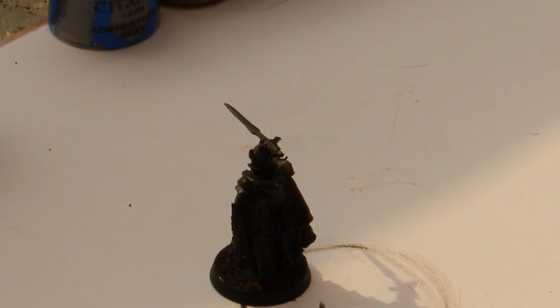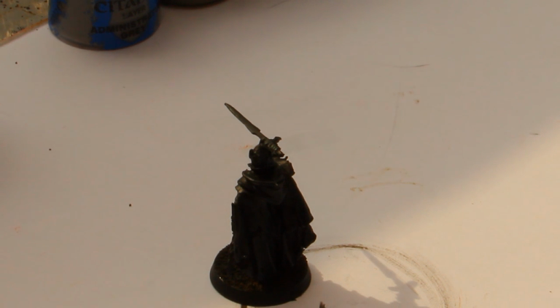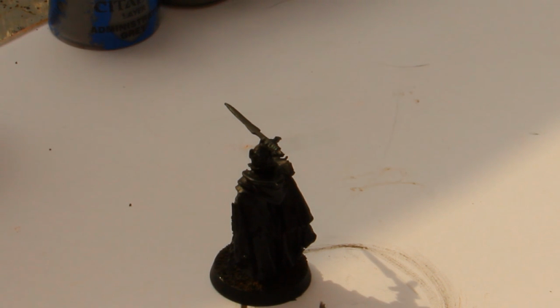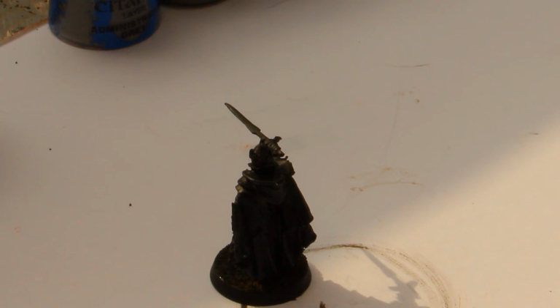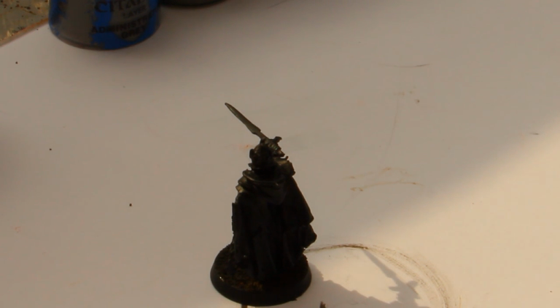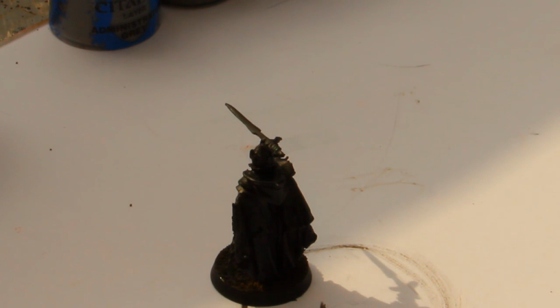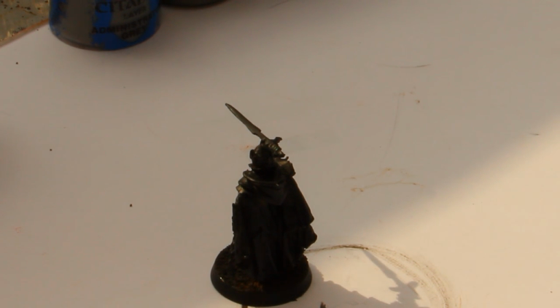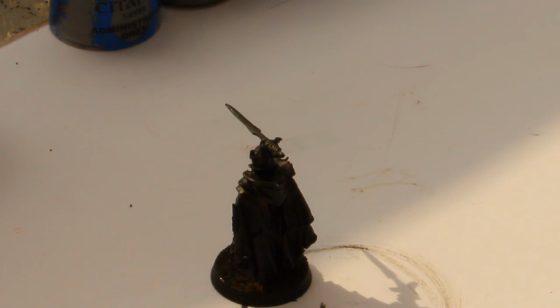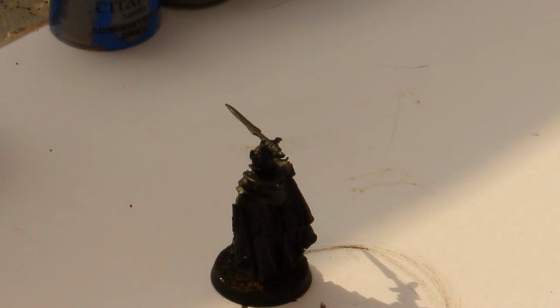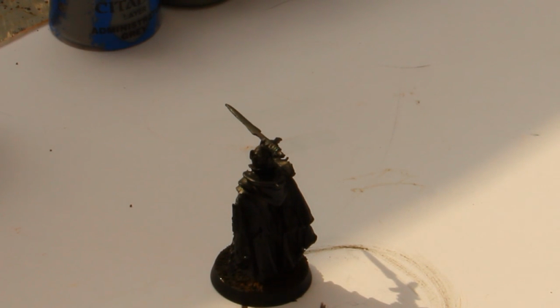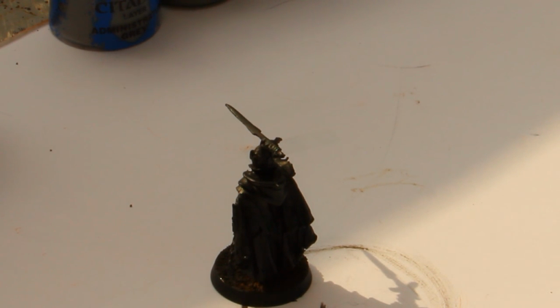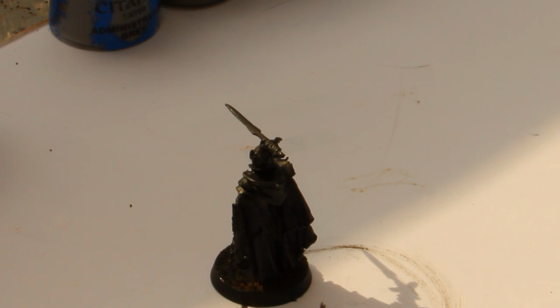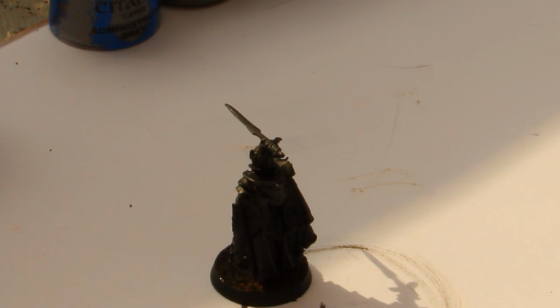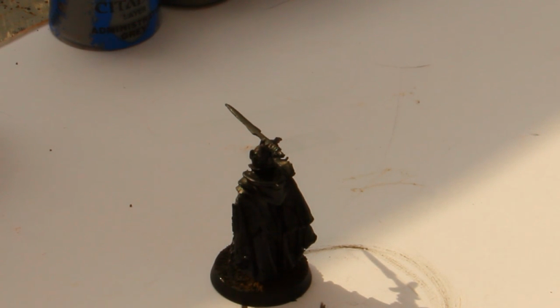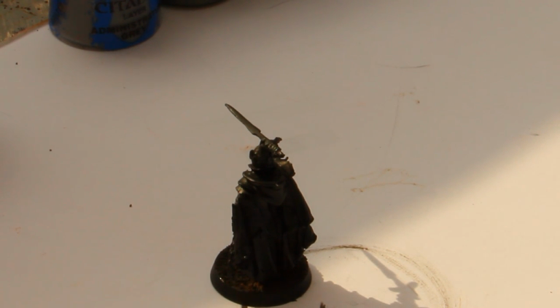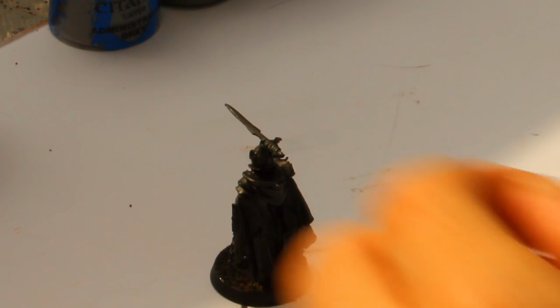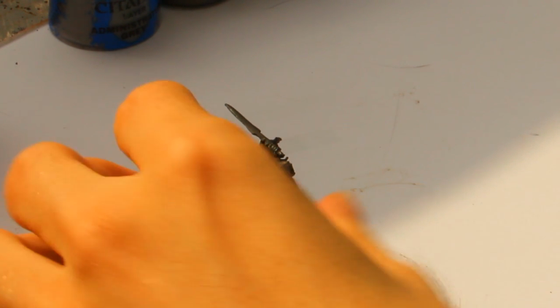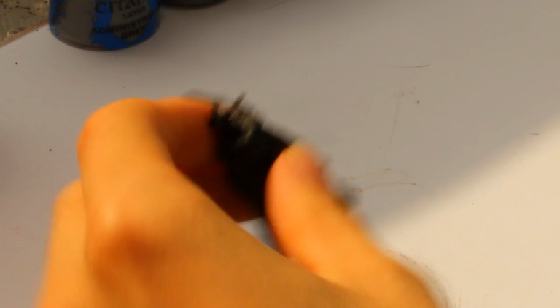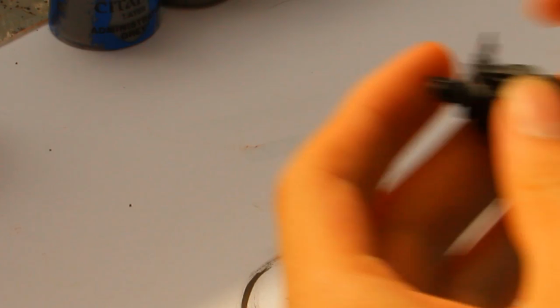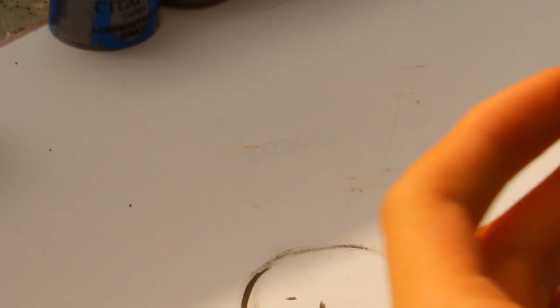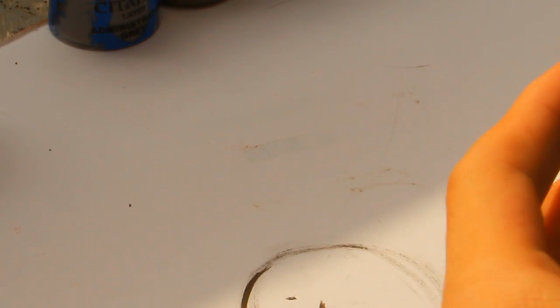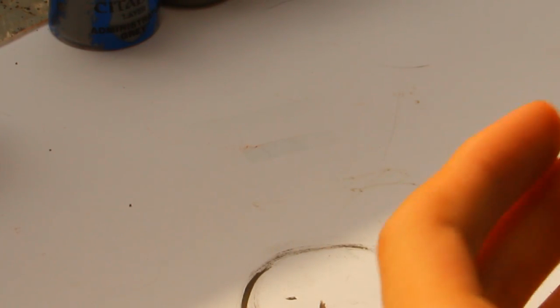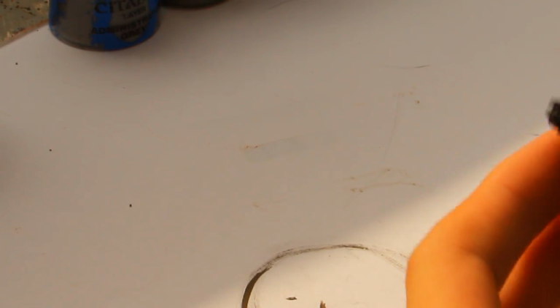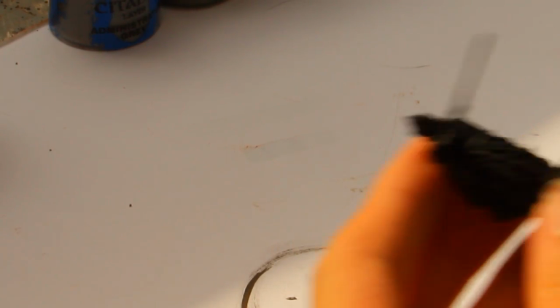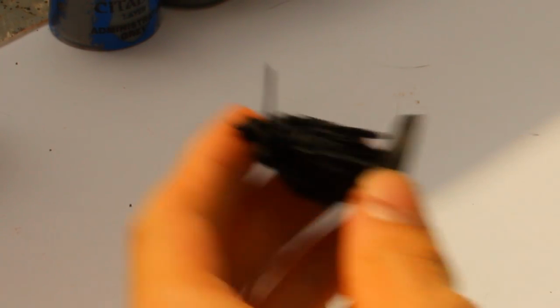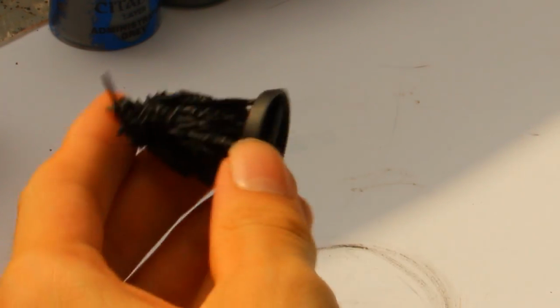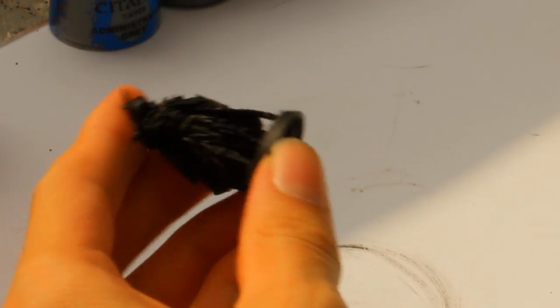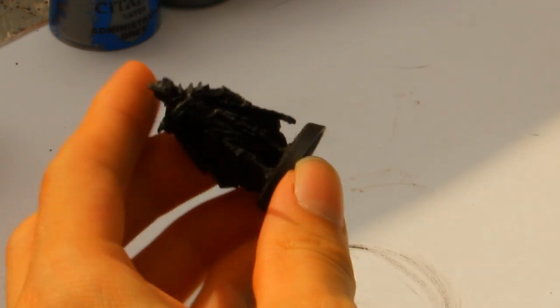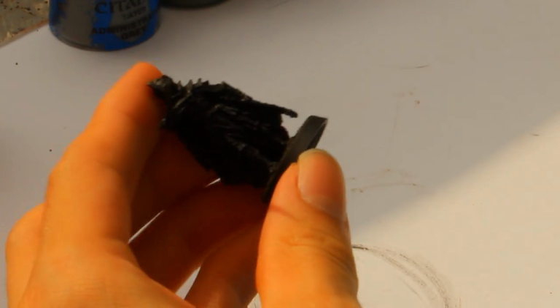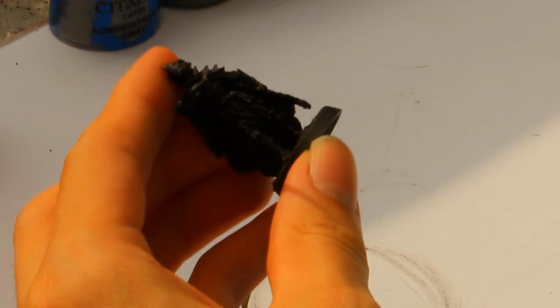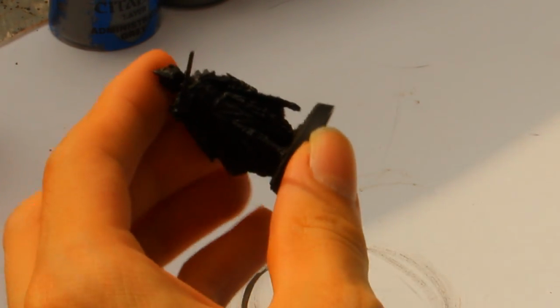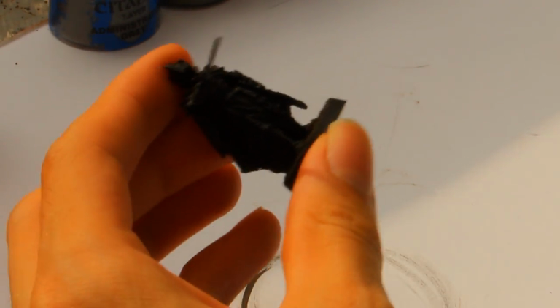Hello guys, here's your Mr. Tablet. This is Mr. Tablet of Painting and today I want to show you how to paint the Dark Marshal.